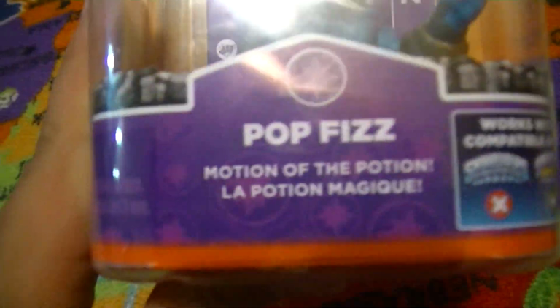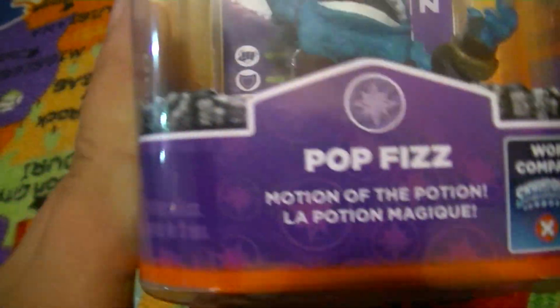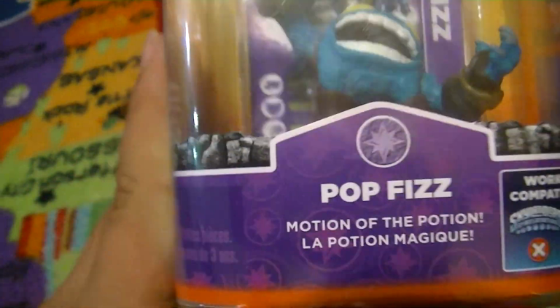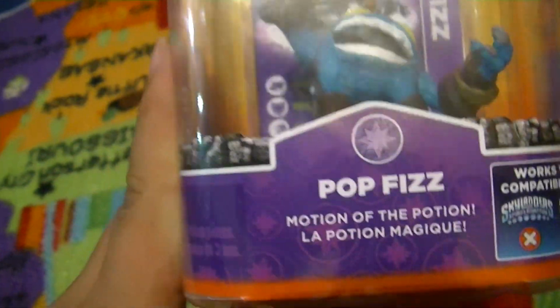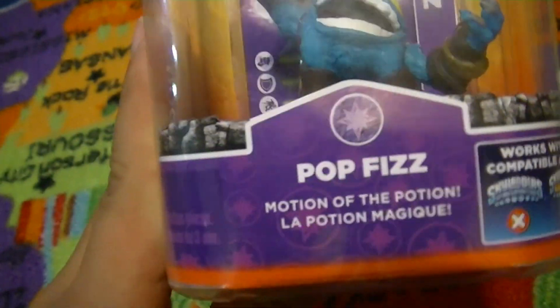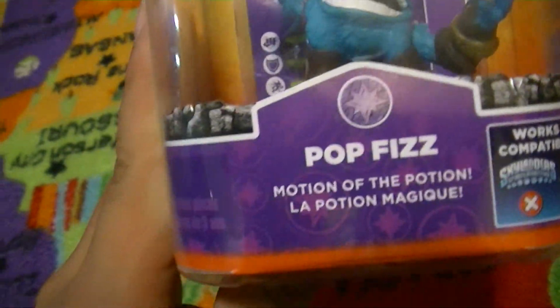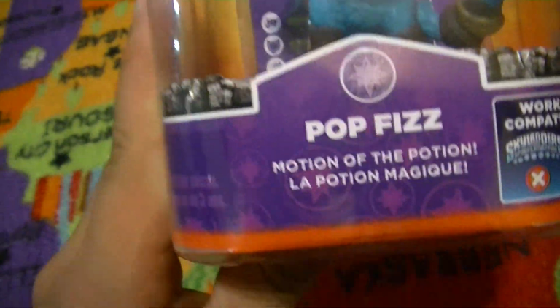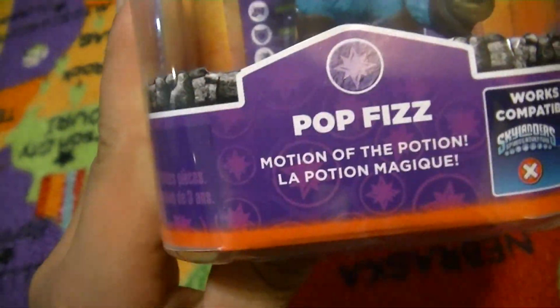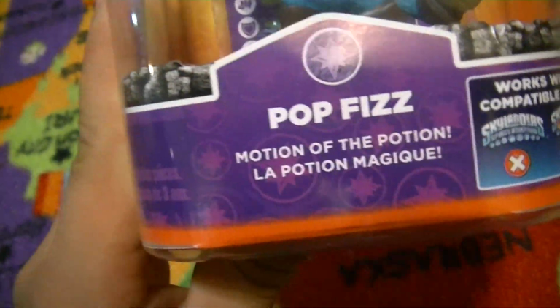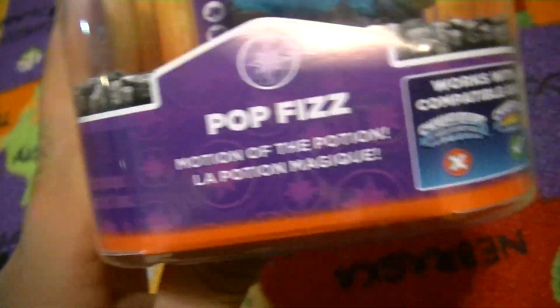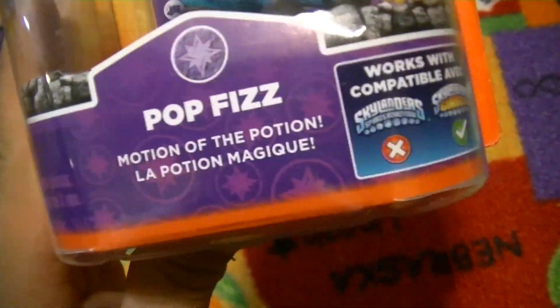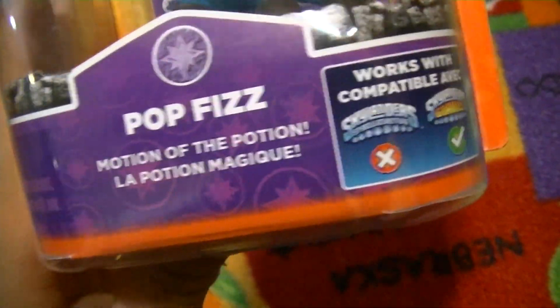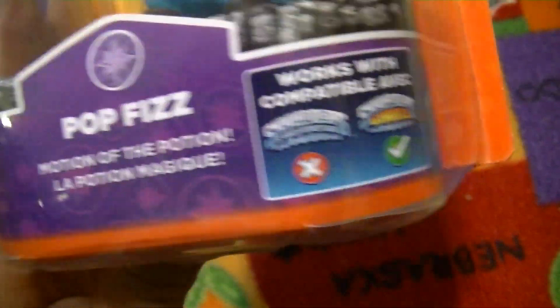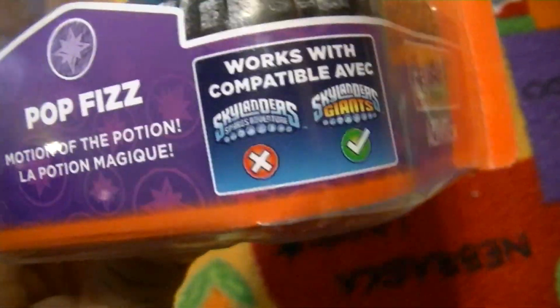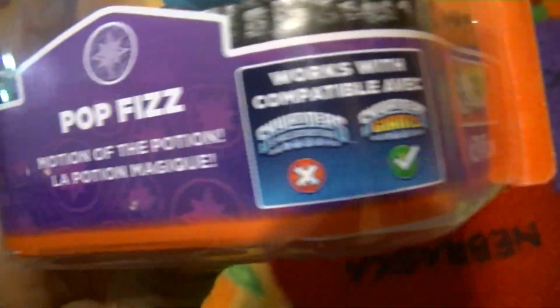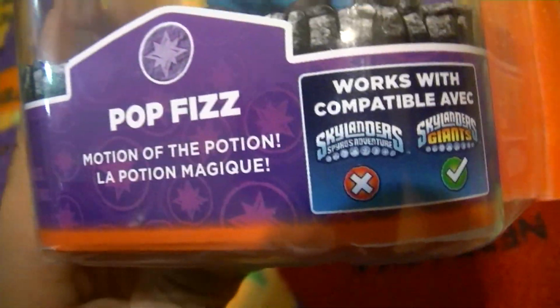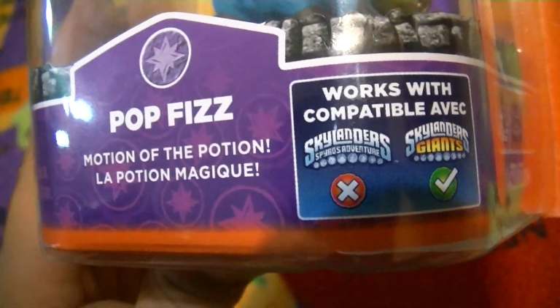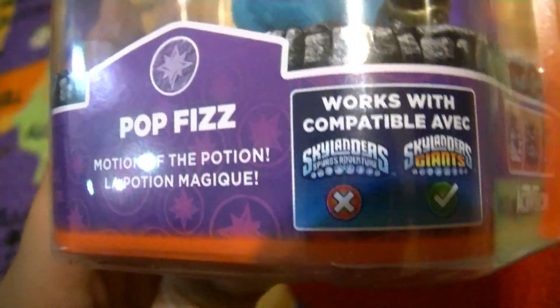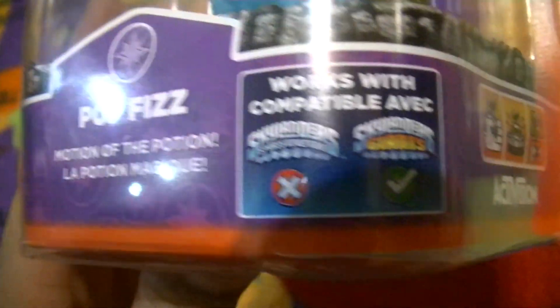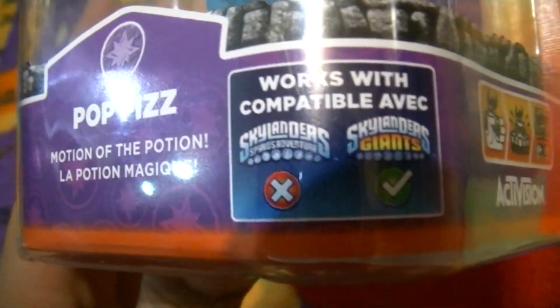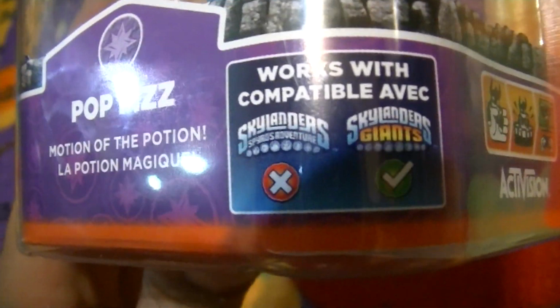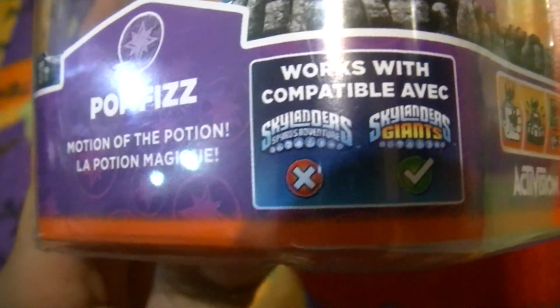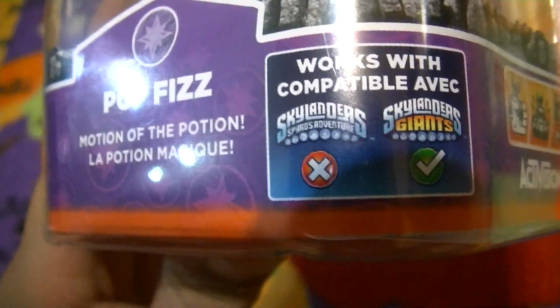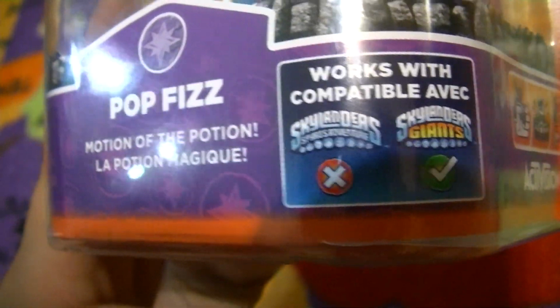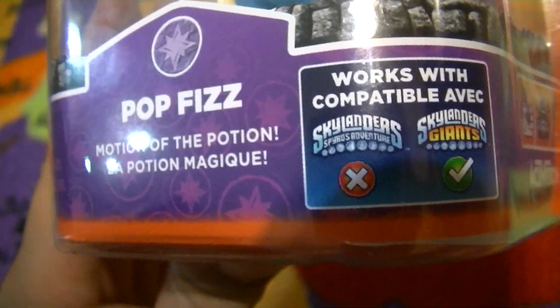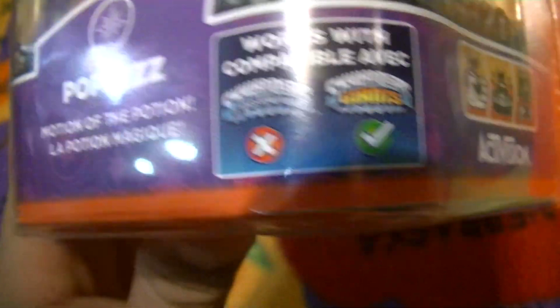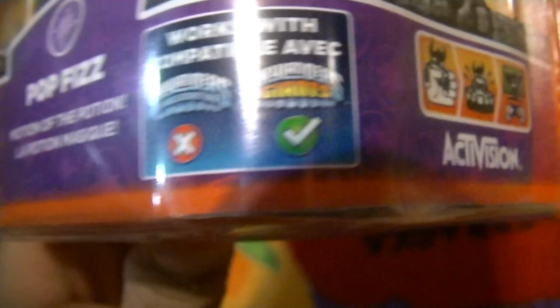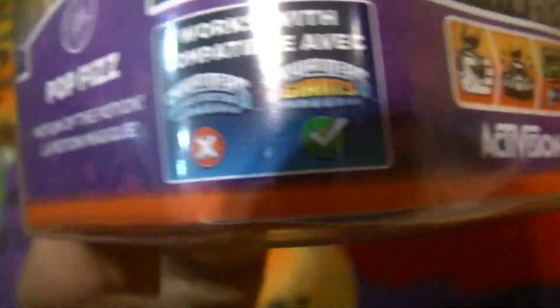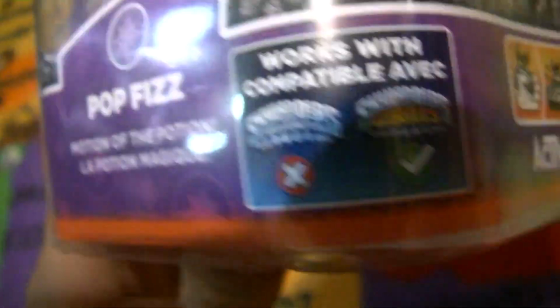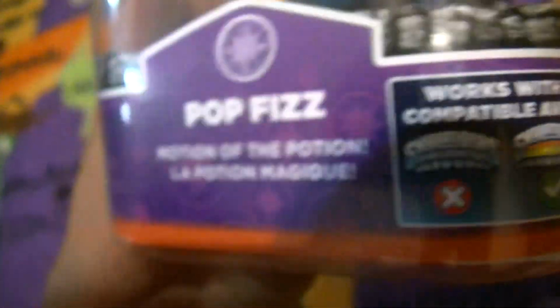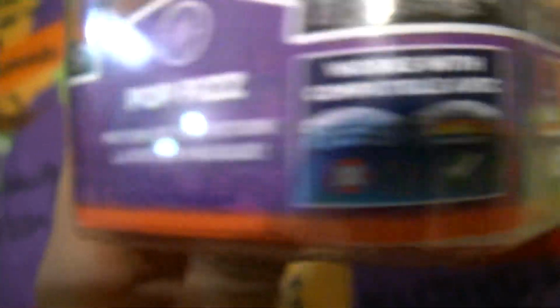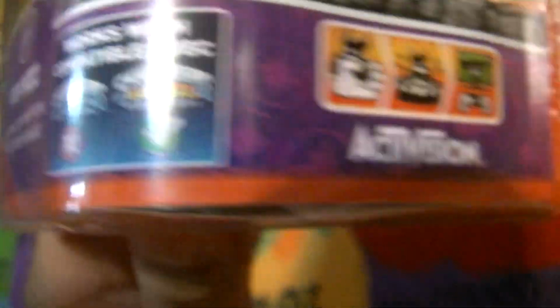Here's PopFizz. His slogan is 'the motion of the potion.' He only works with the new game, not the old one.